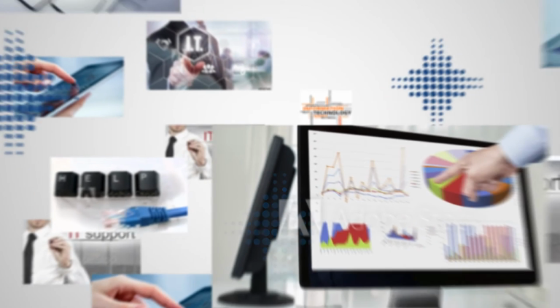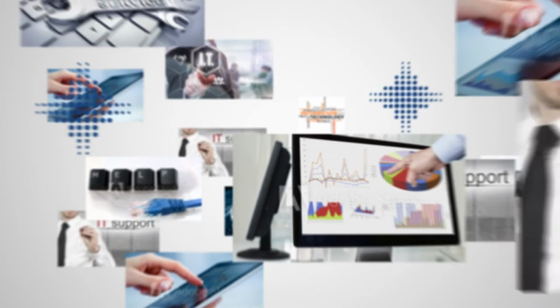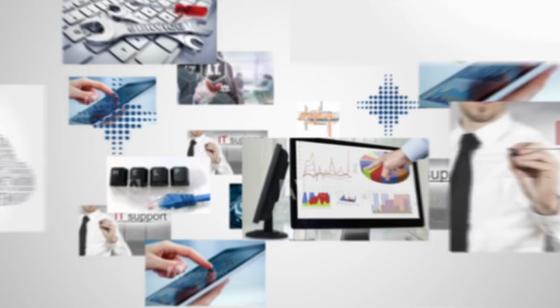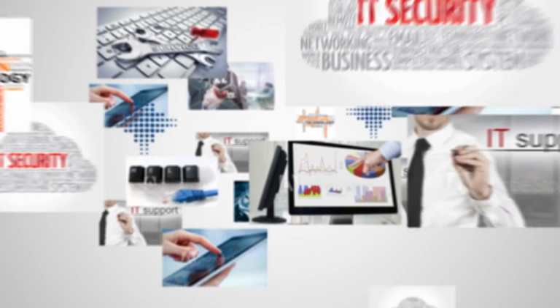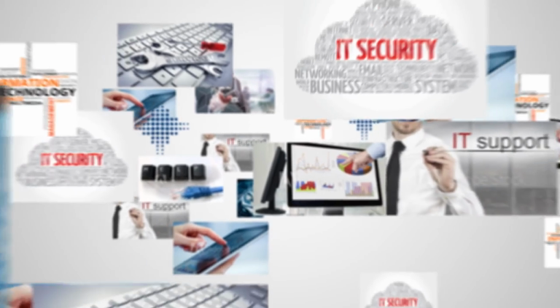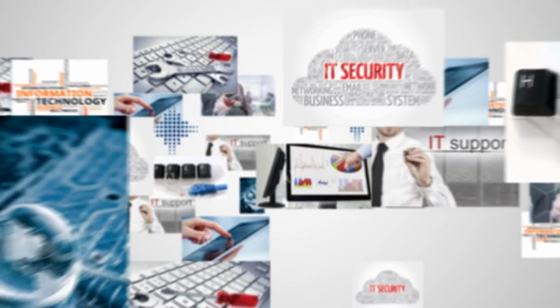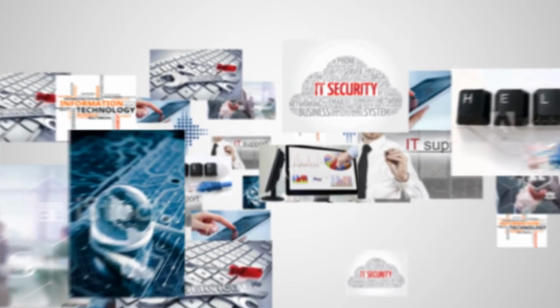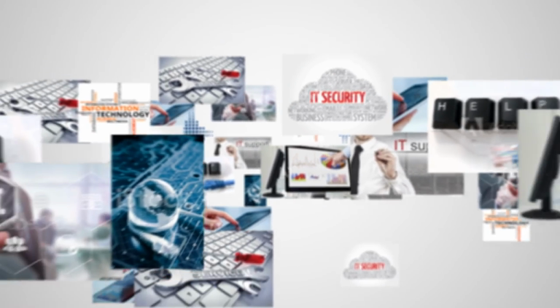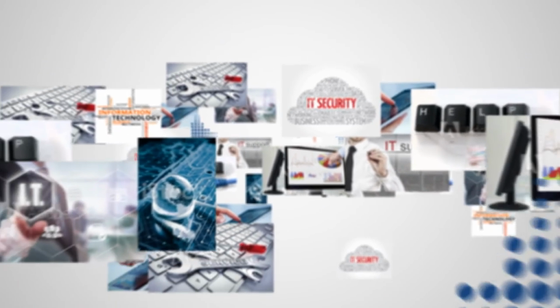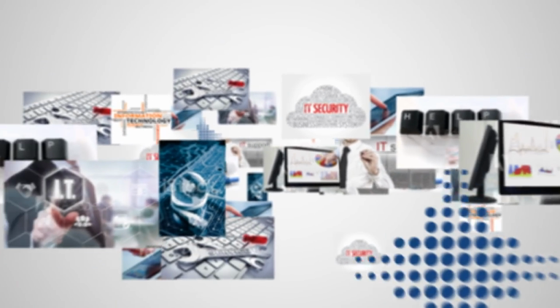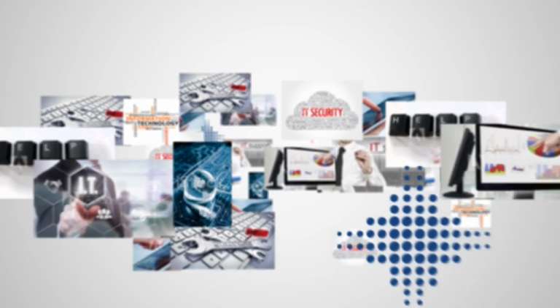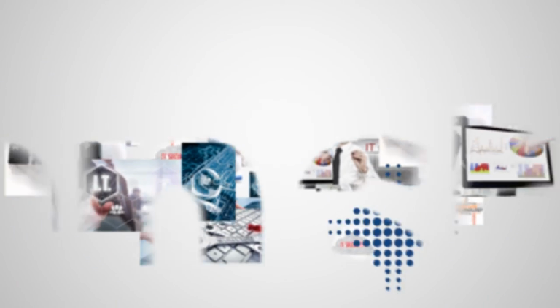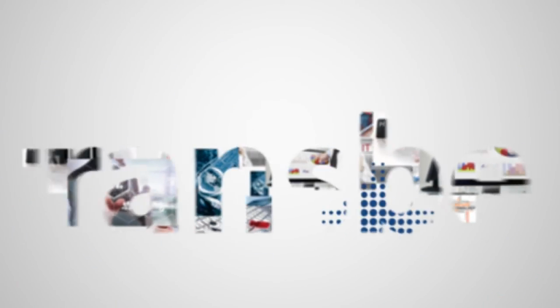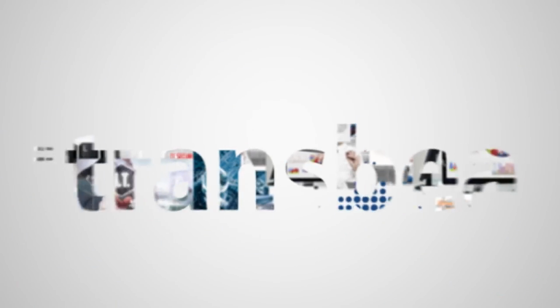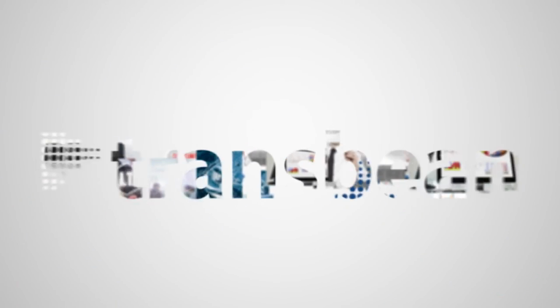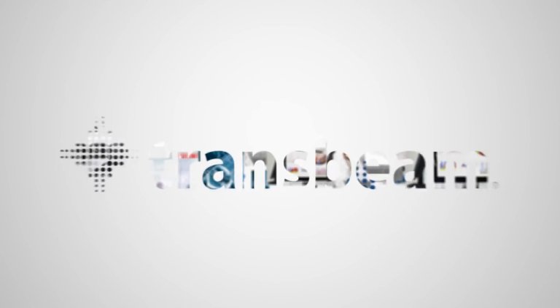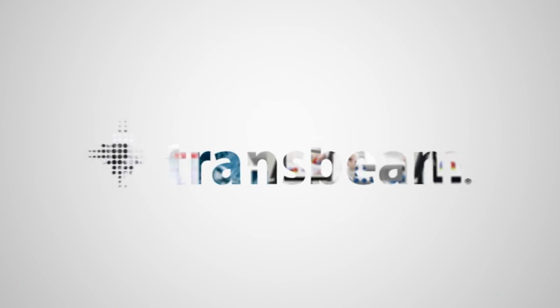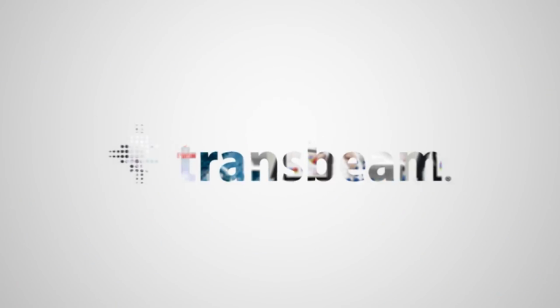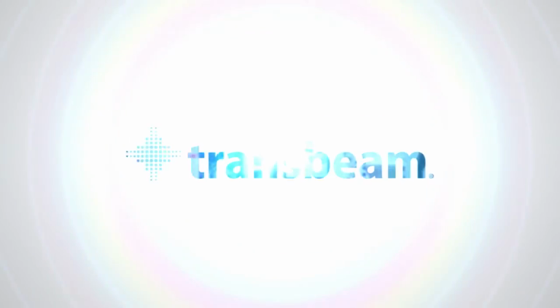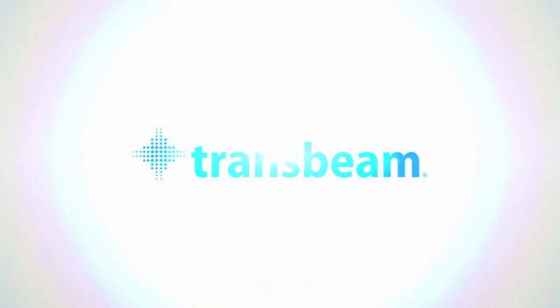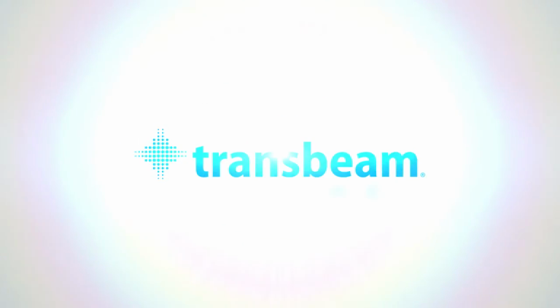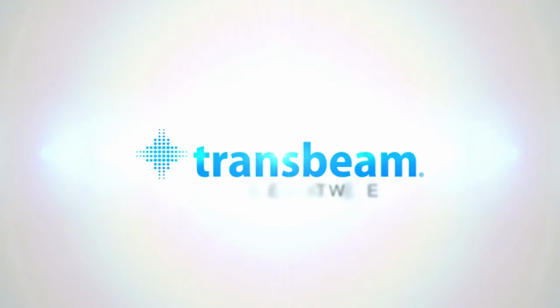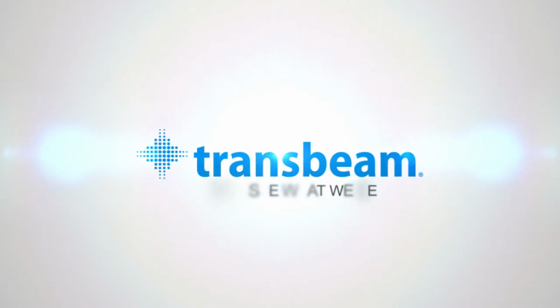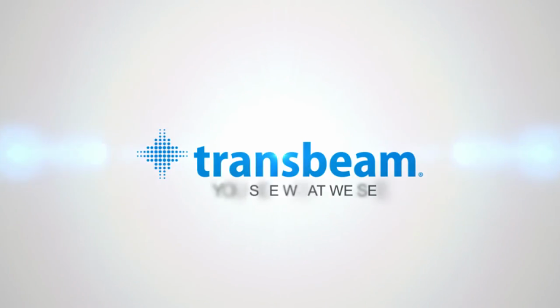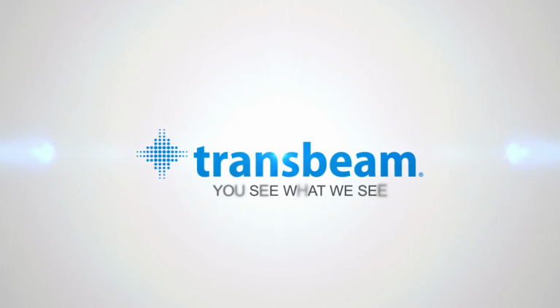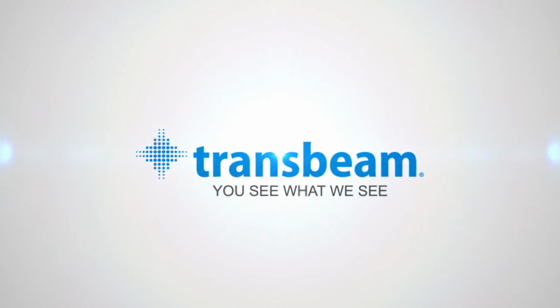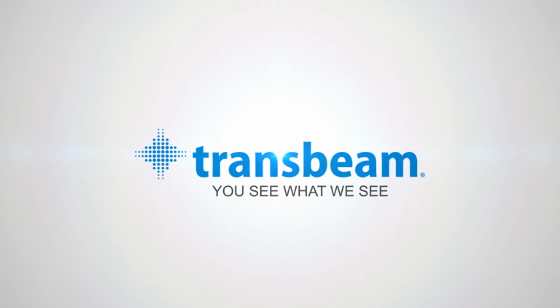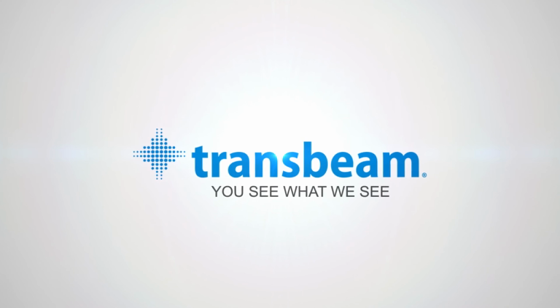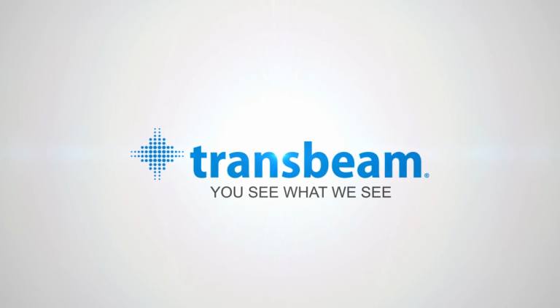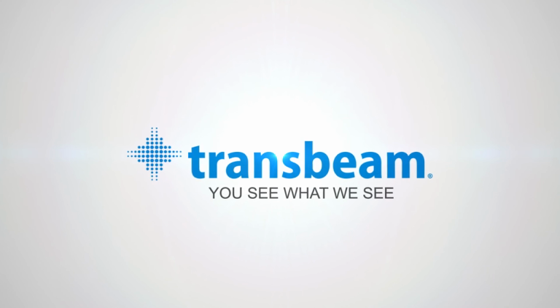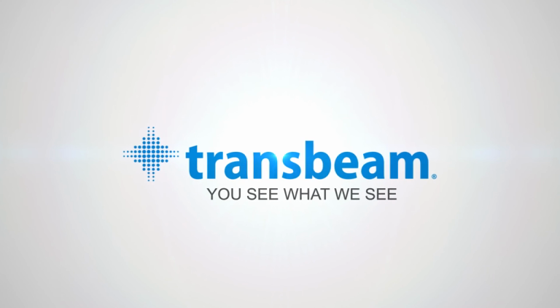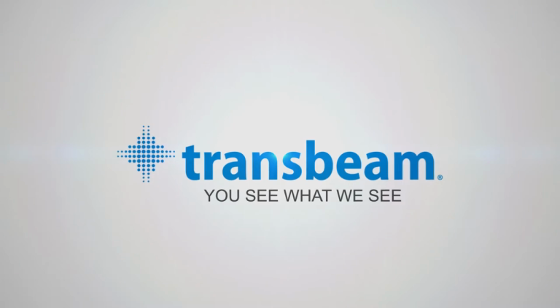TransBeam's Partner Portal and intelligent network monitoring service. You see what we see. Wrapped in one single gateway.